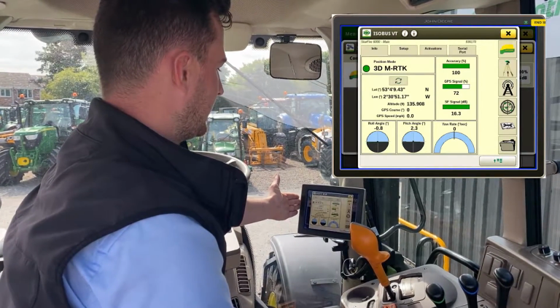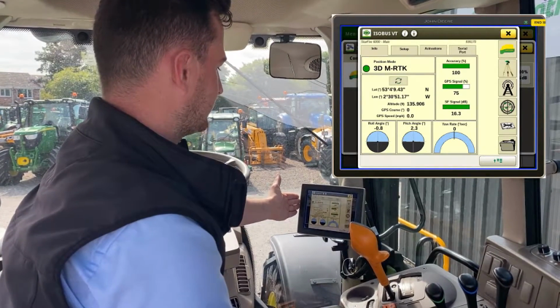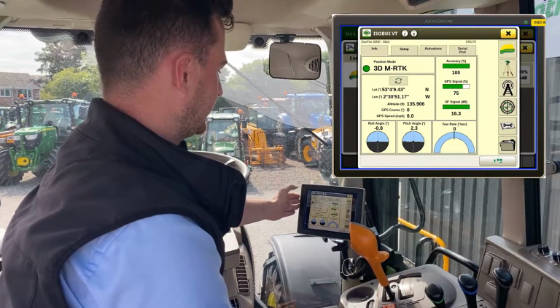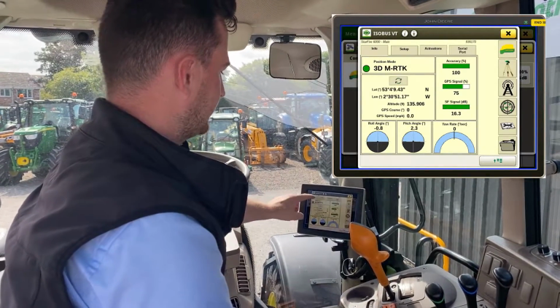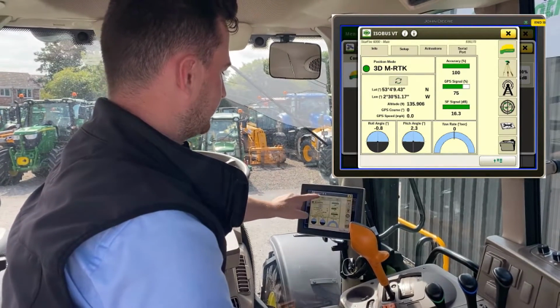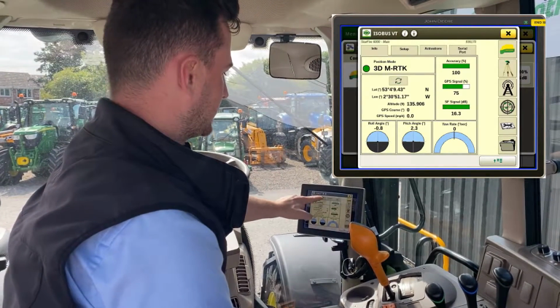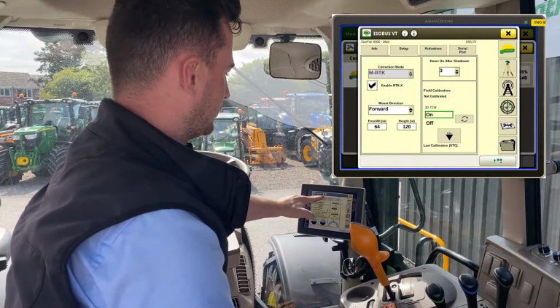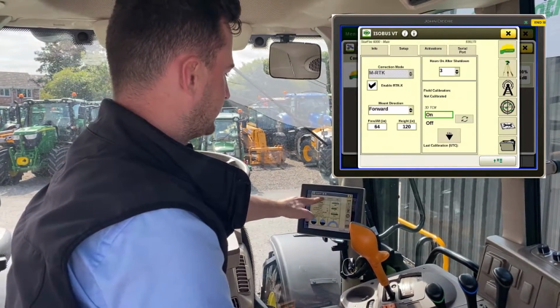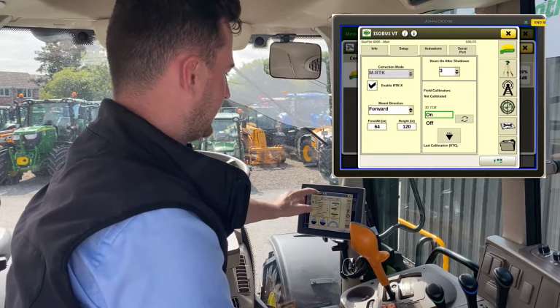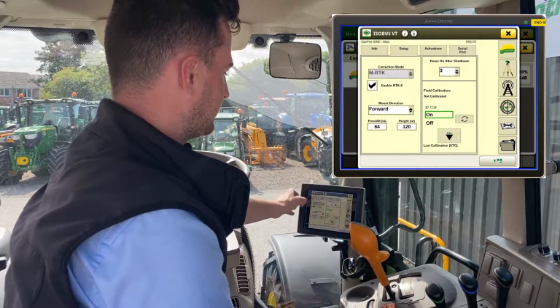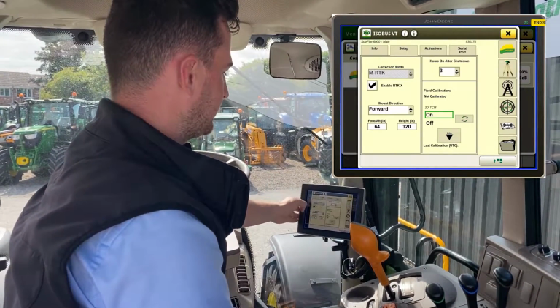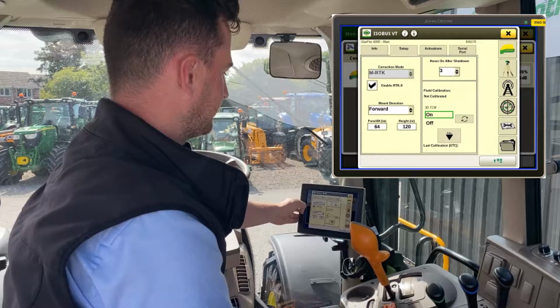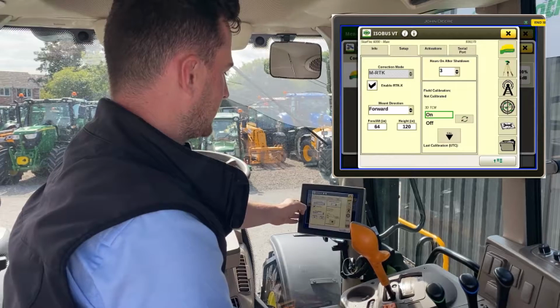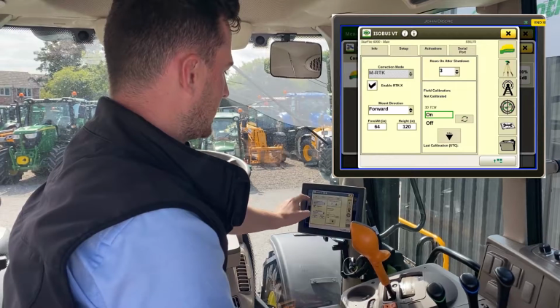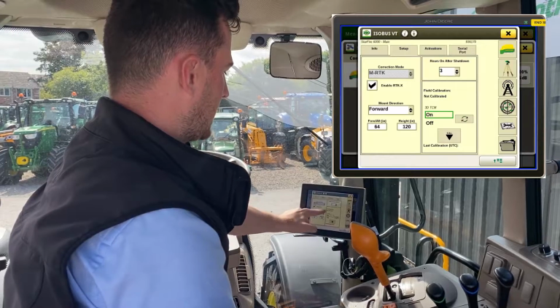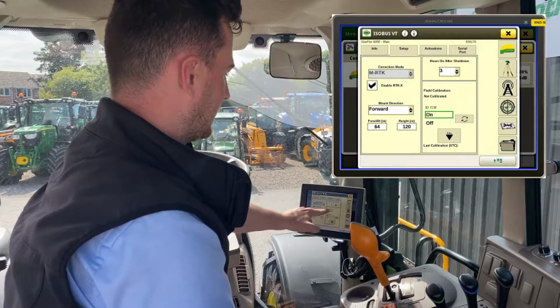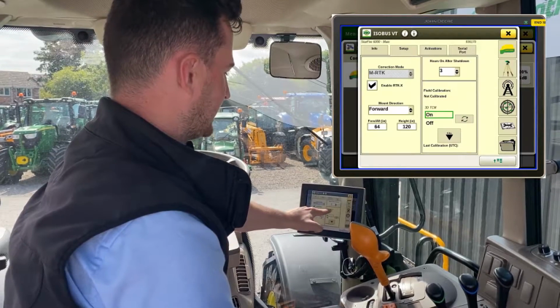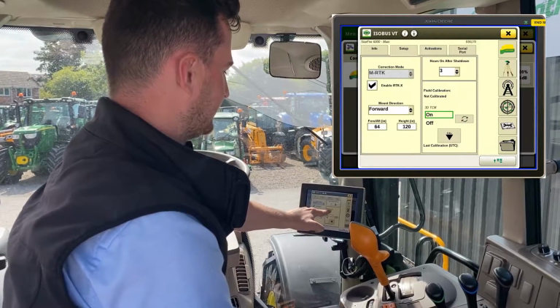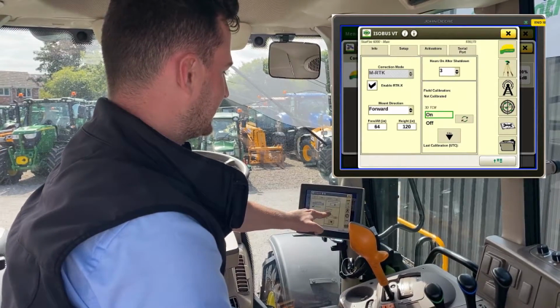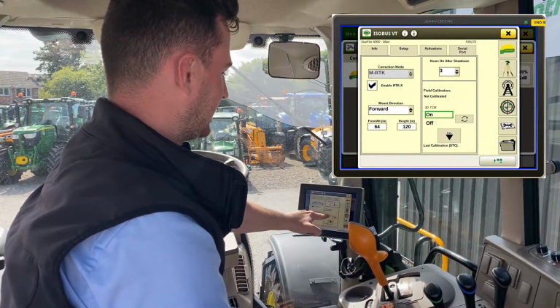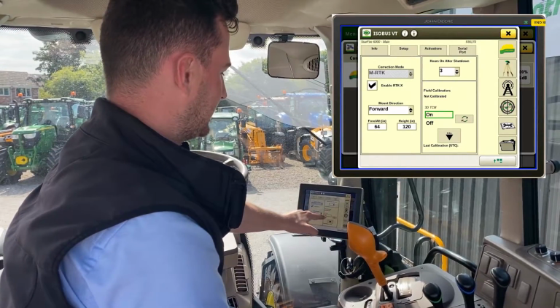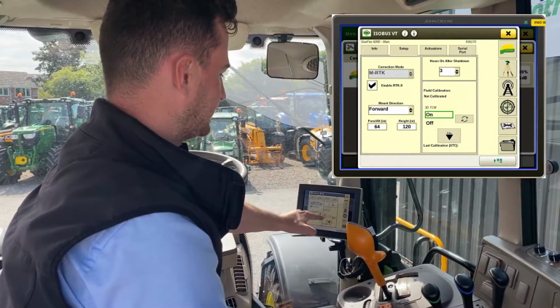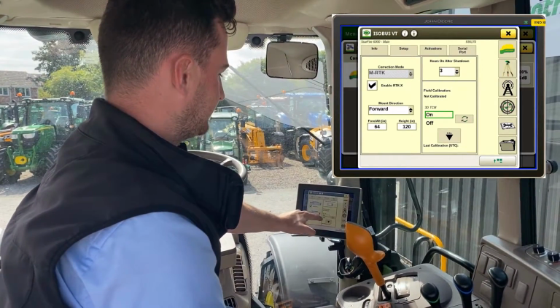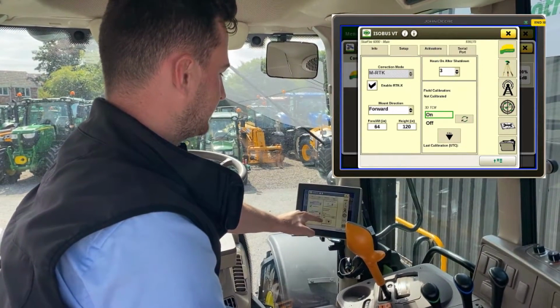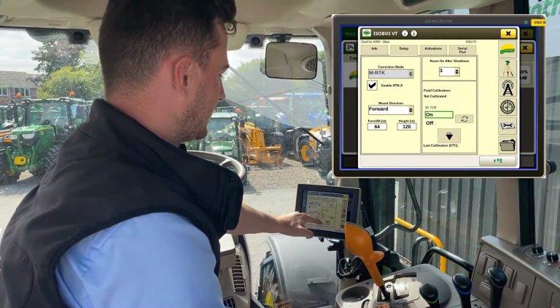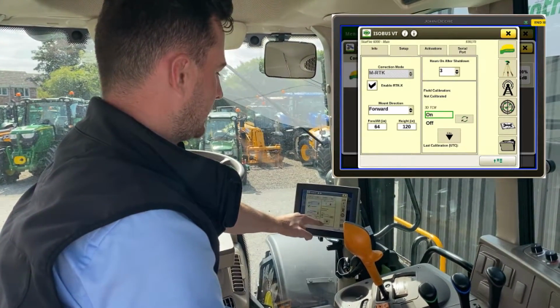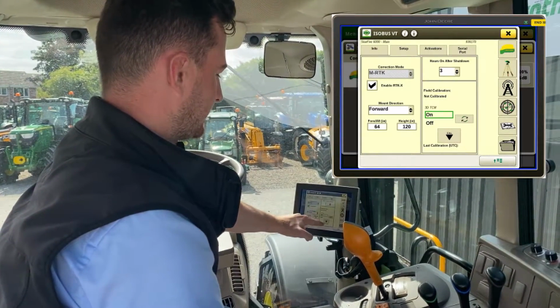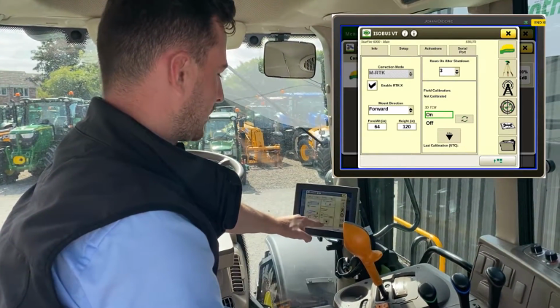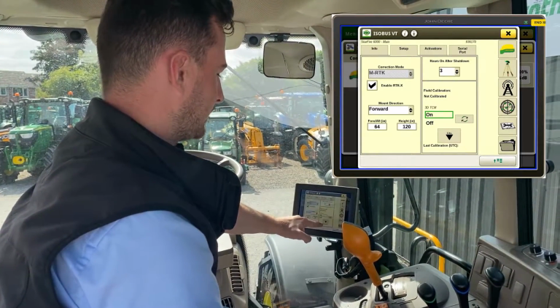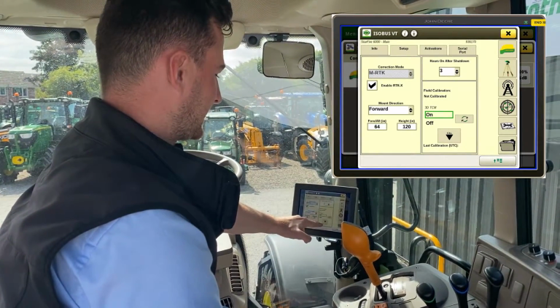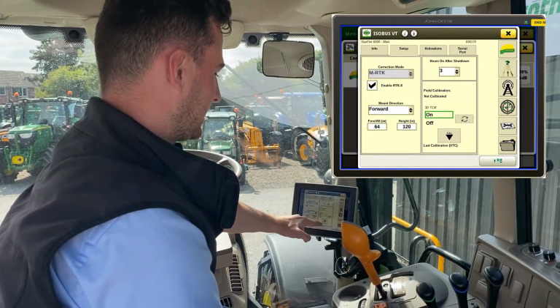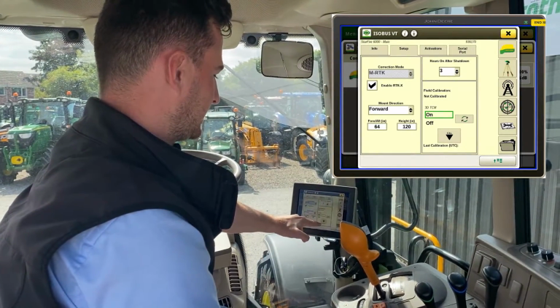Next, what you do is go to Setup, and it says Field Calibration. This is where we'll do the calibration.